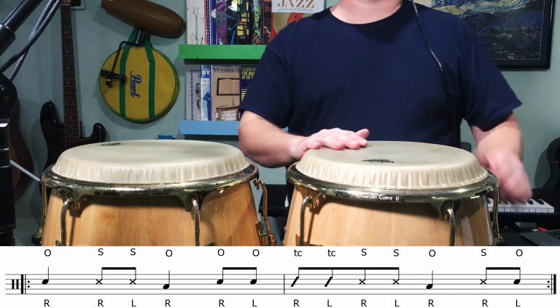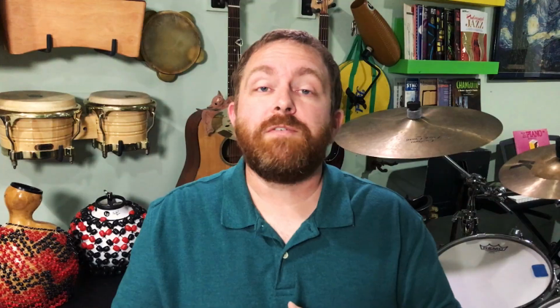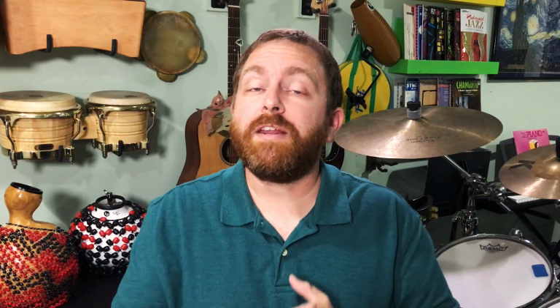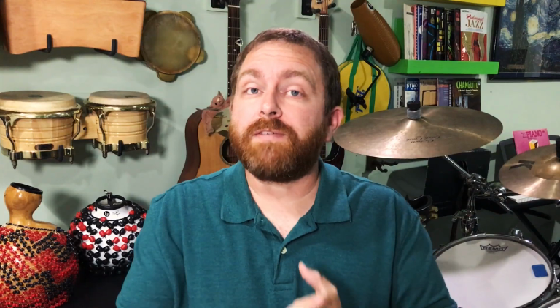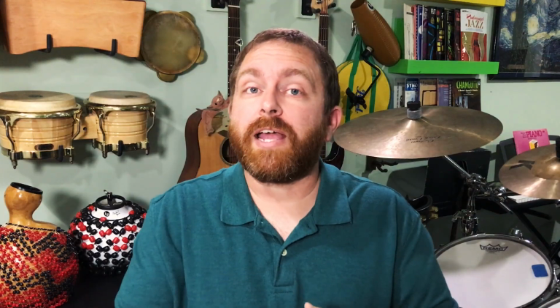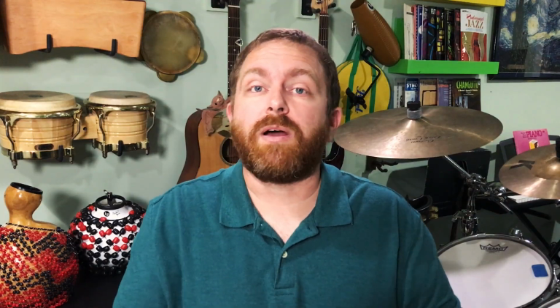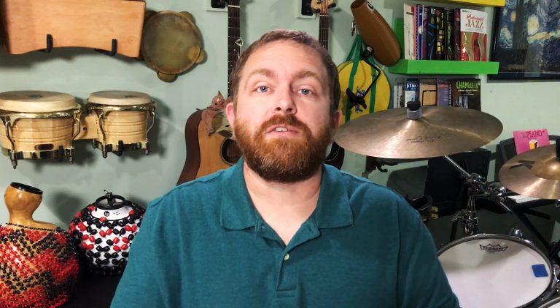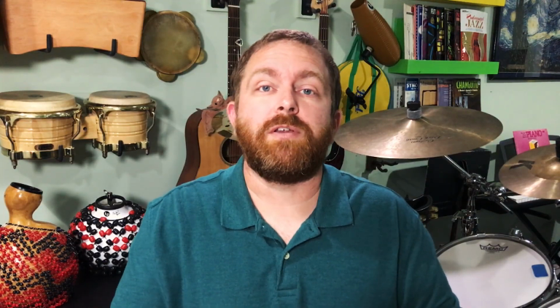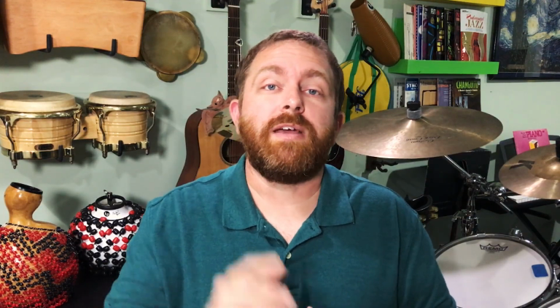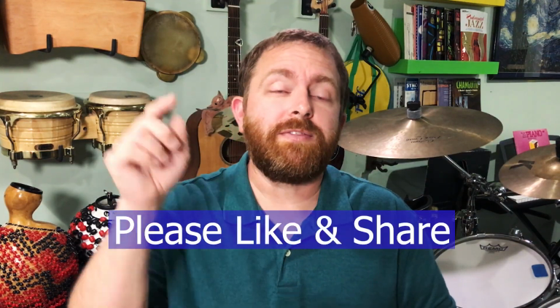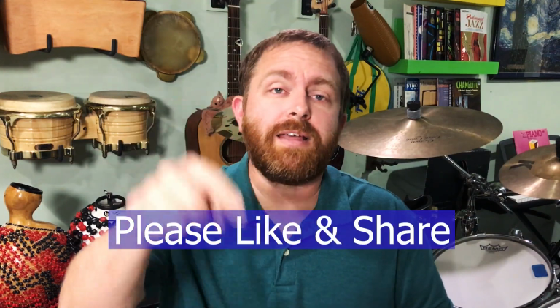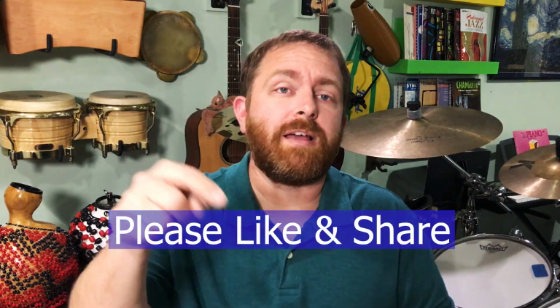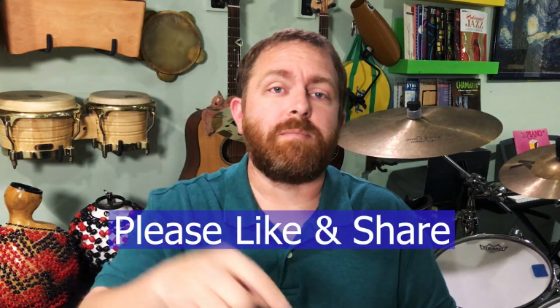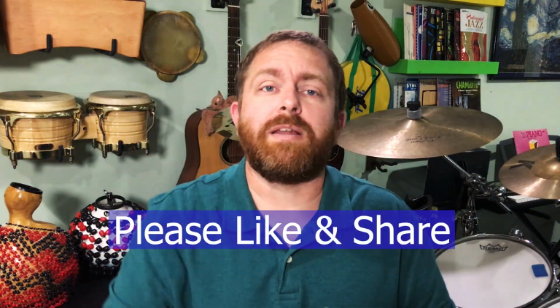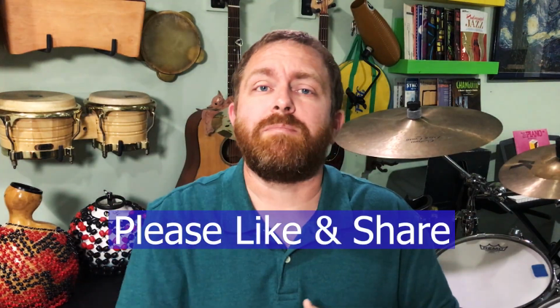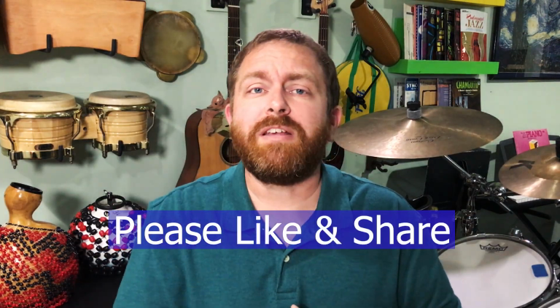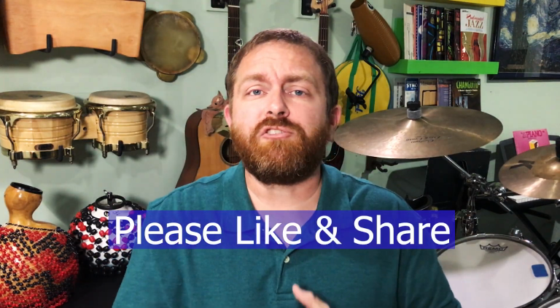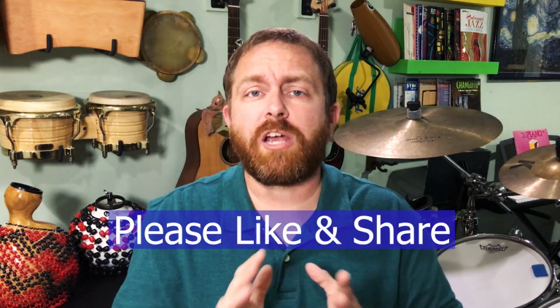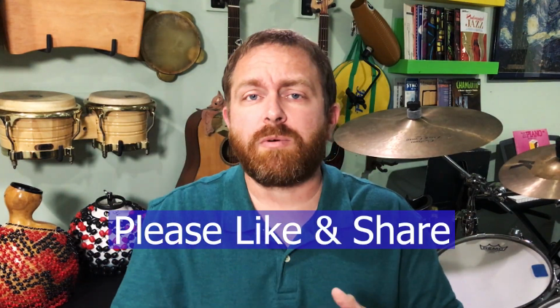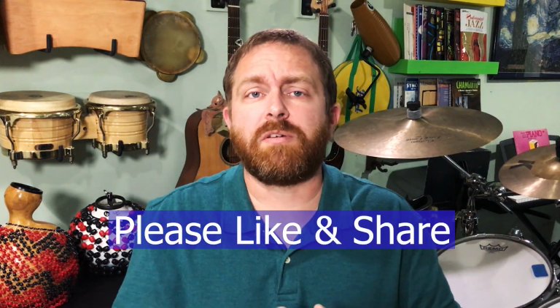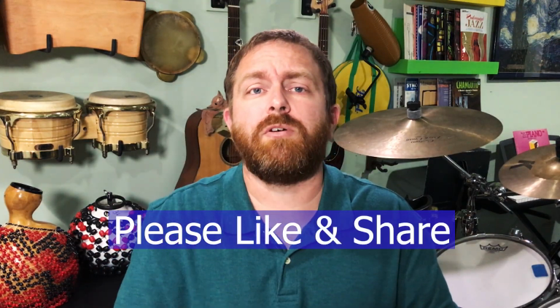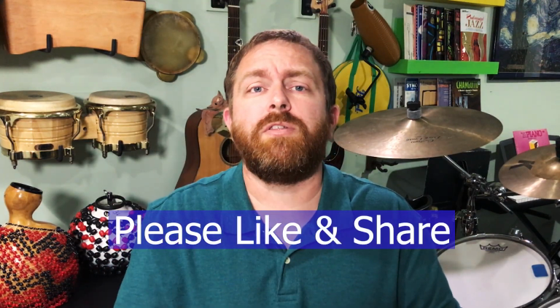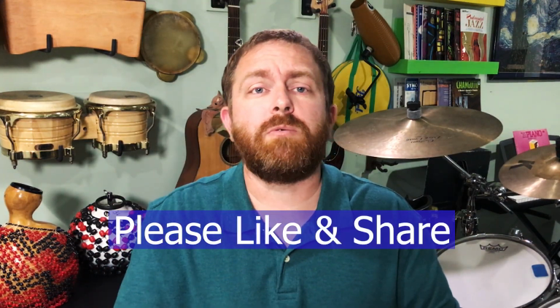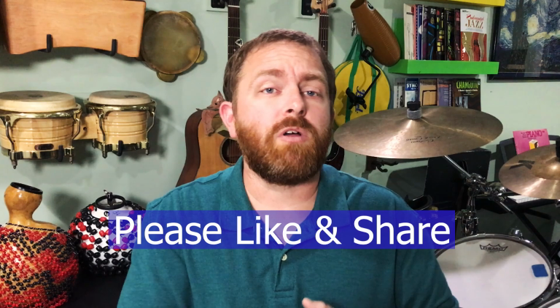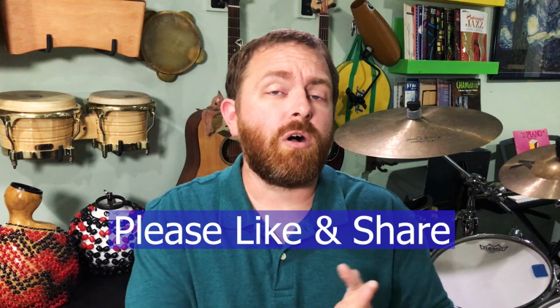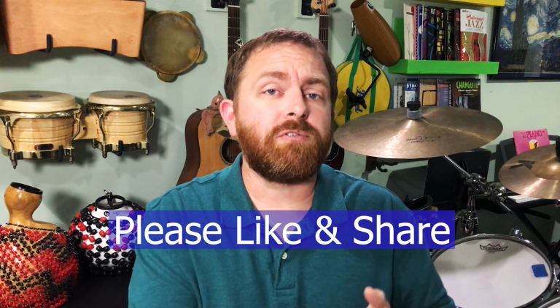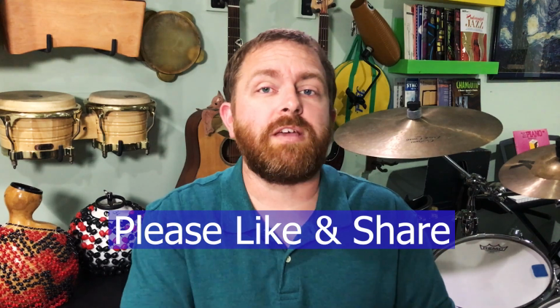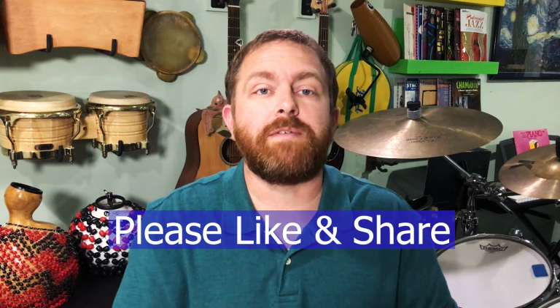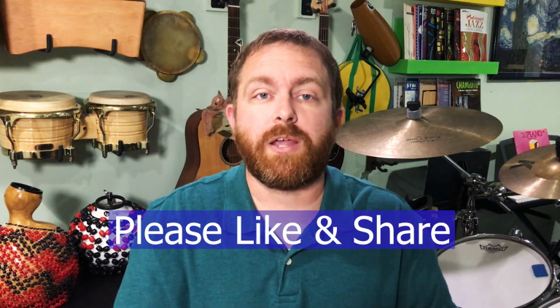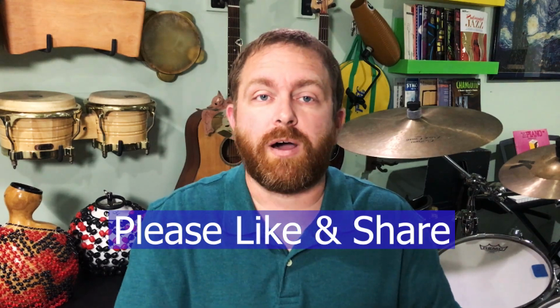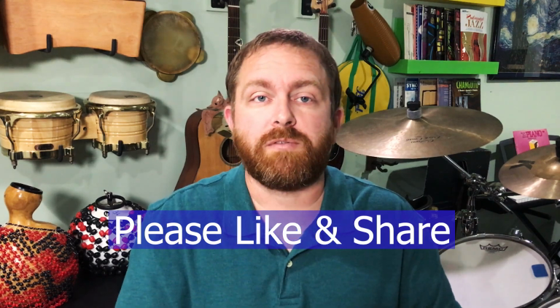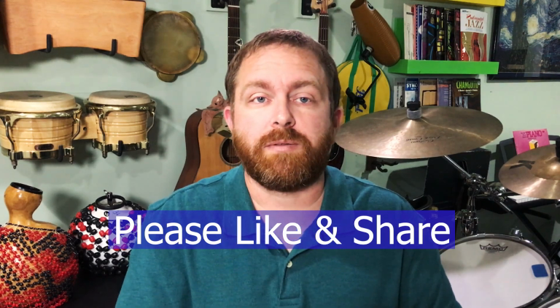If you're getting value out of this video, hit that like button and please share it with someone who you think will also get value out of it.